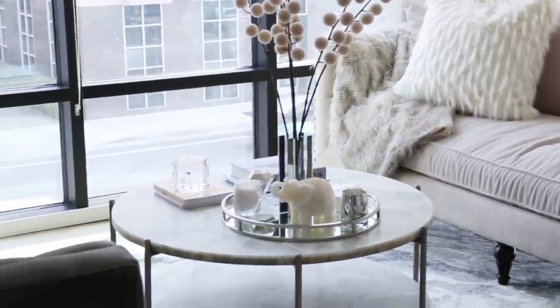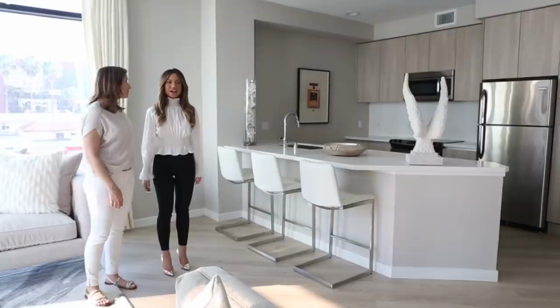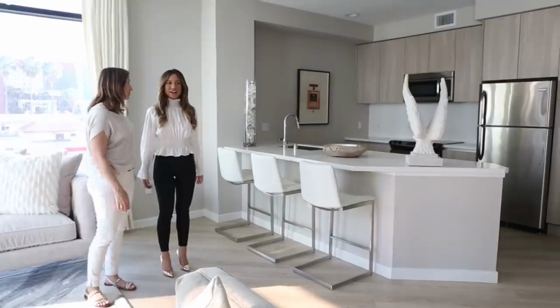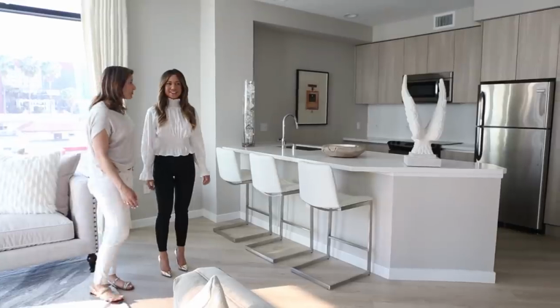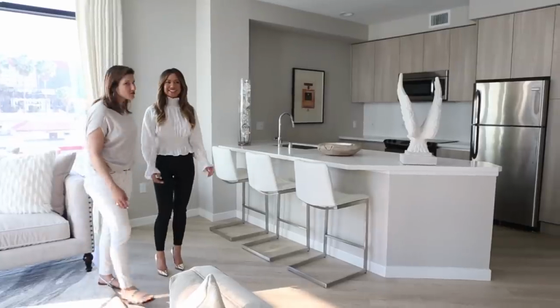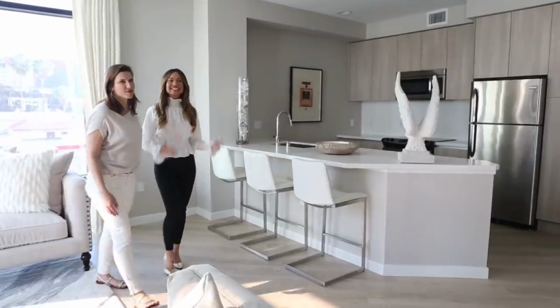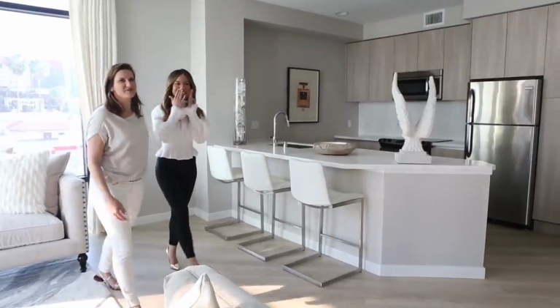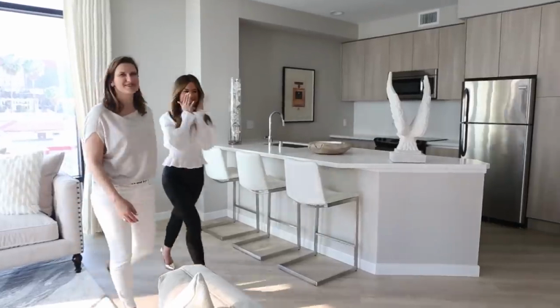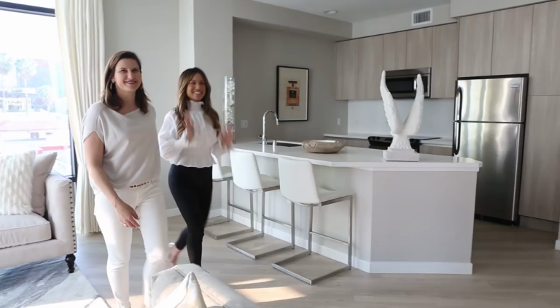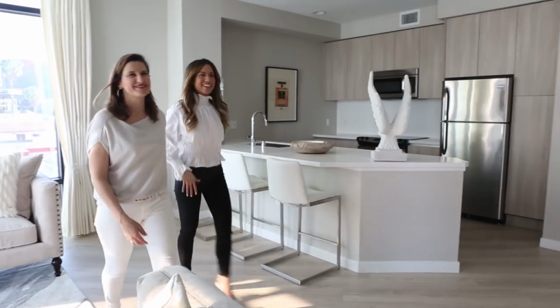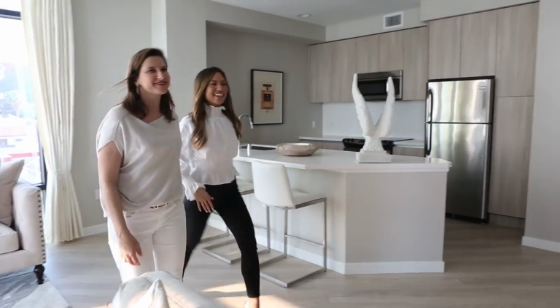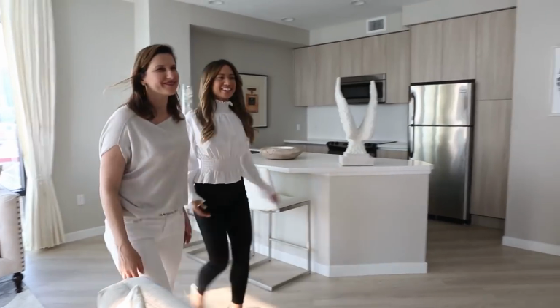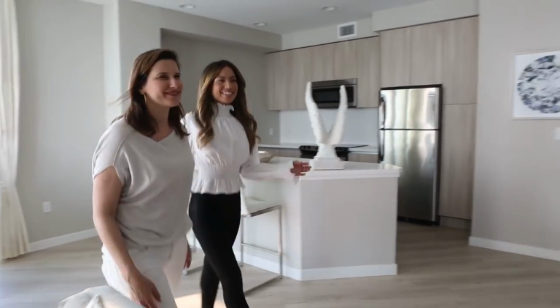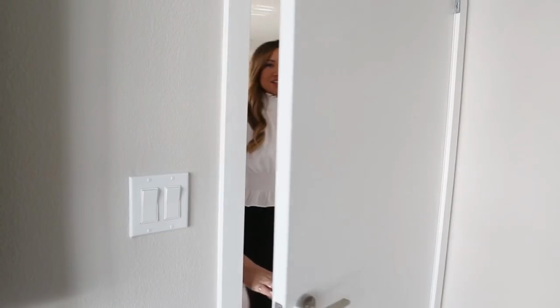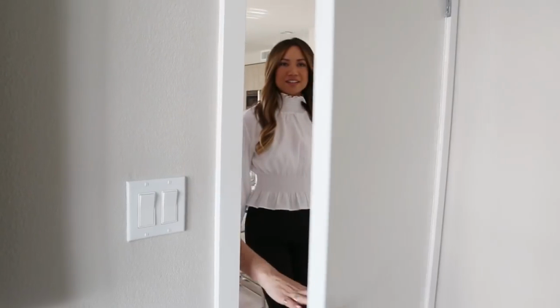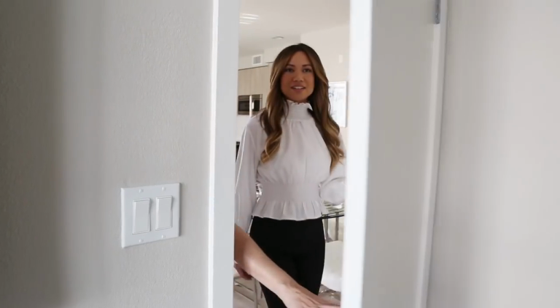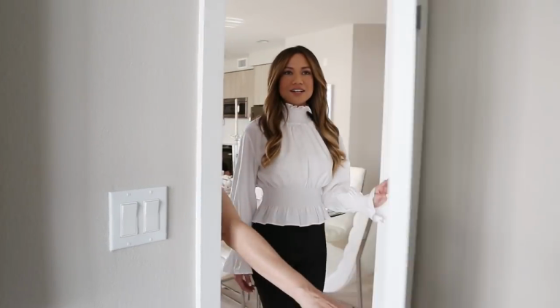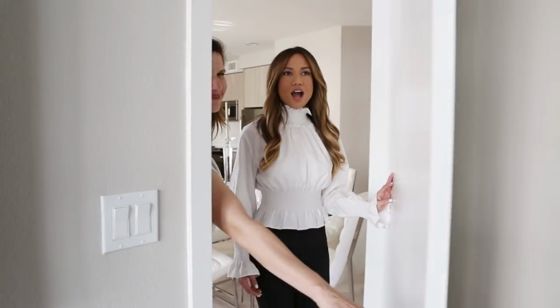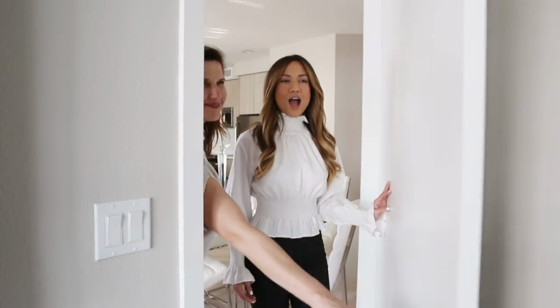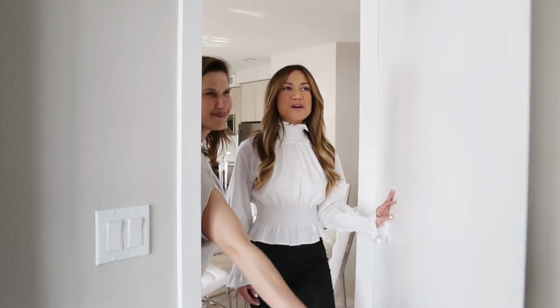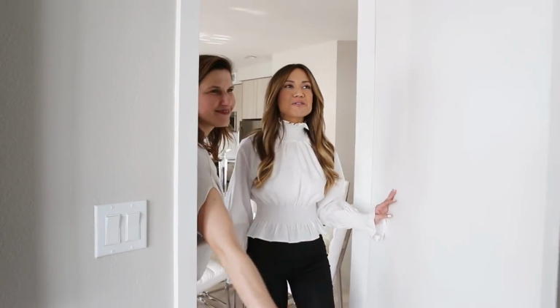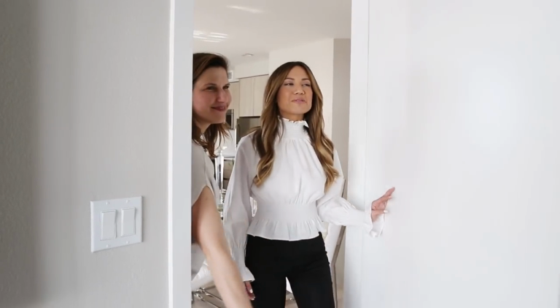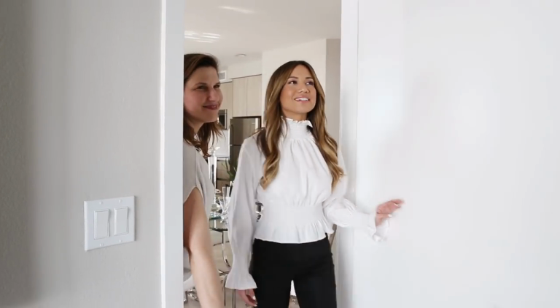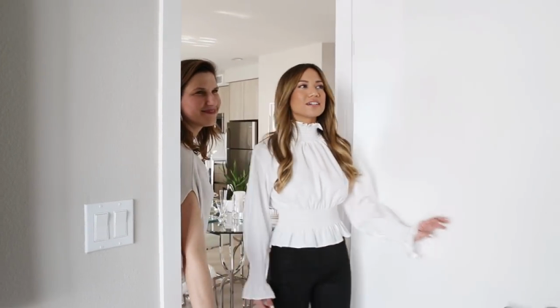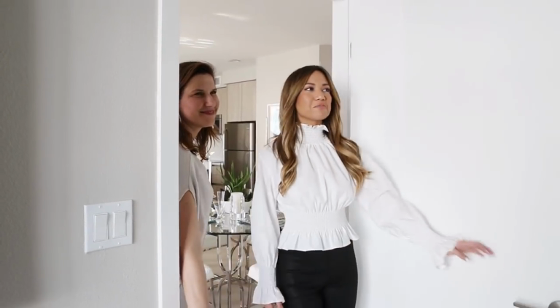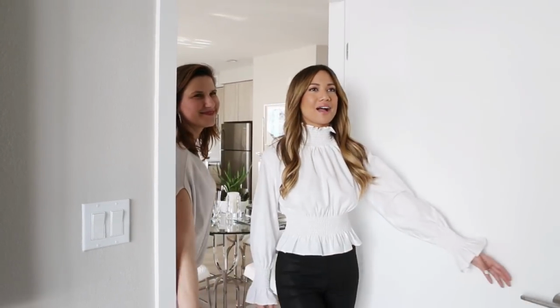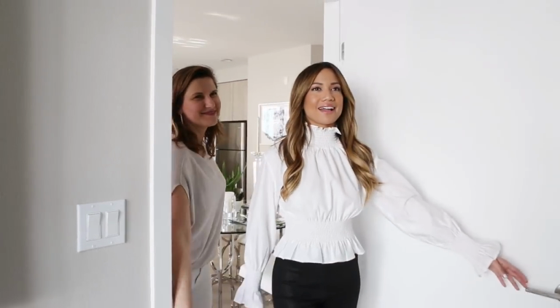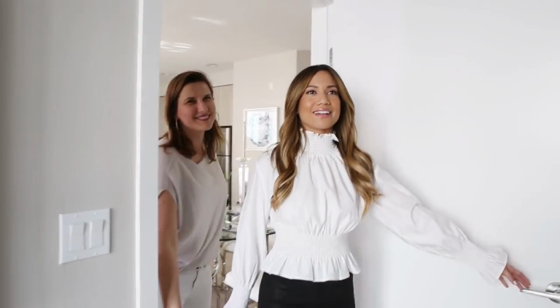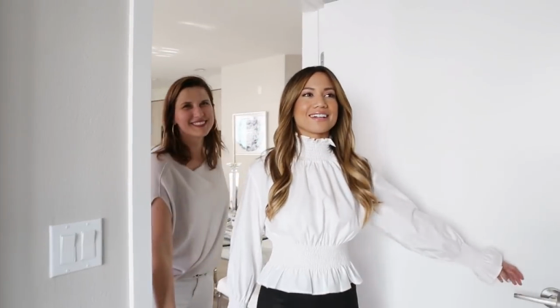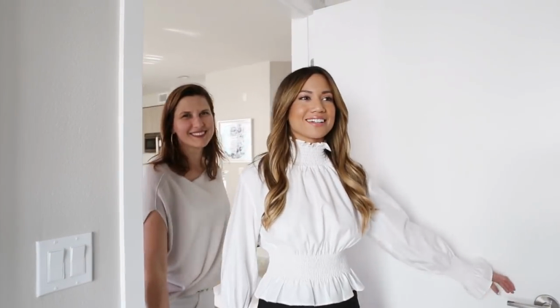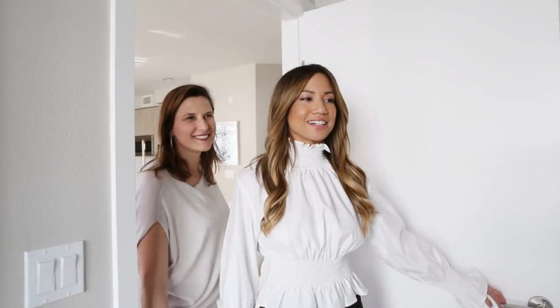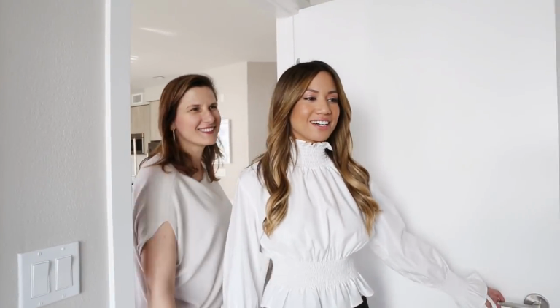Now let me show you your bedroom. Oh my God.